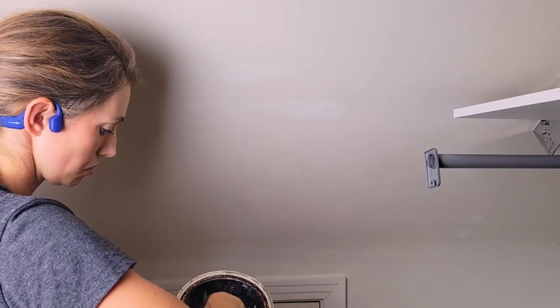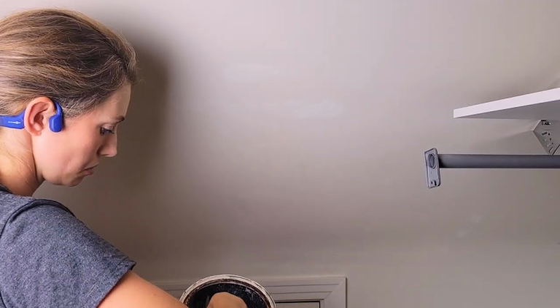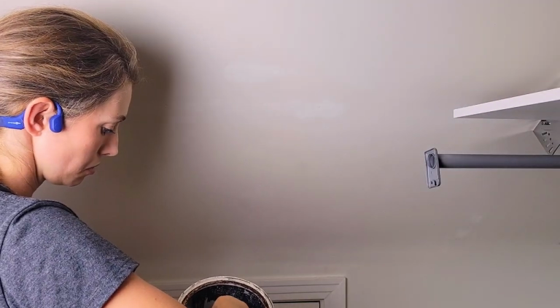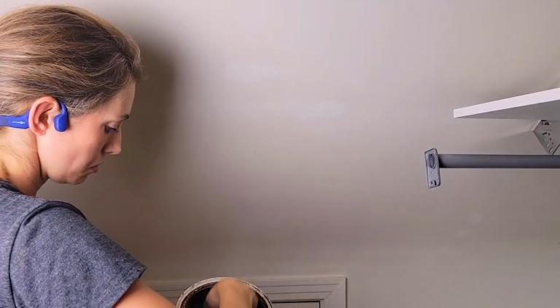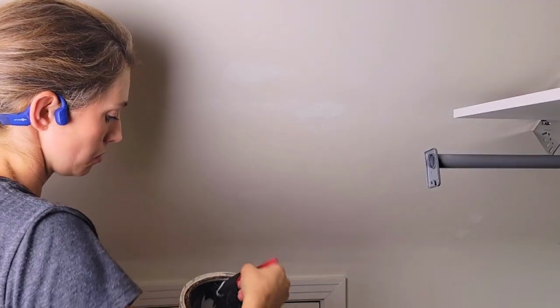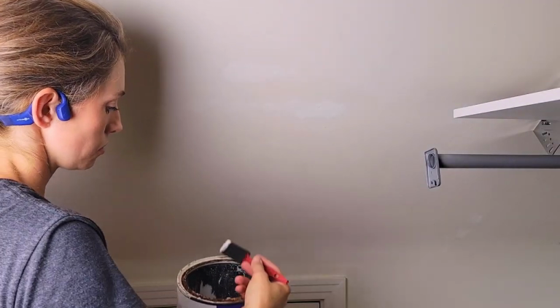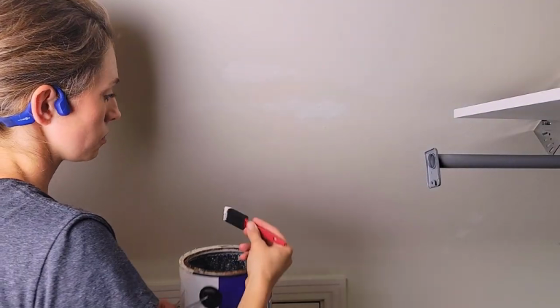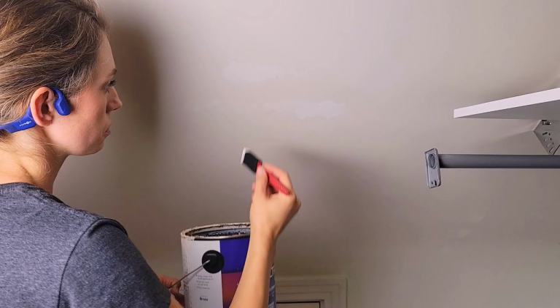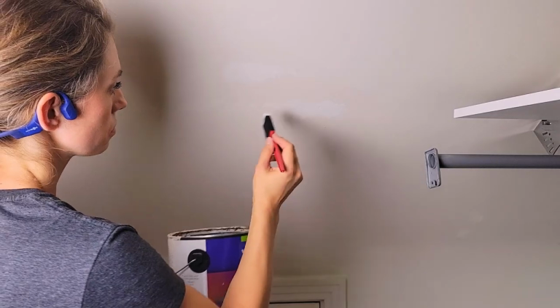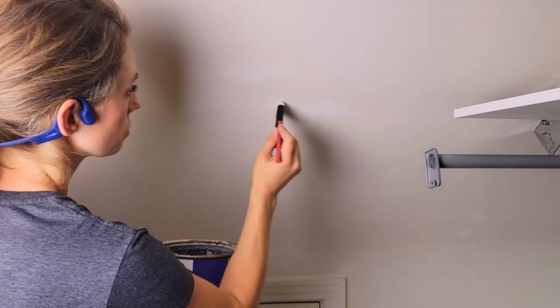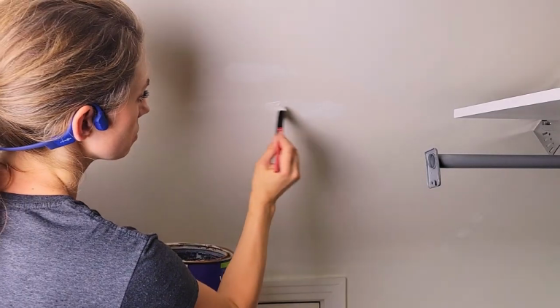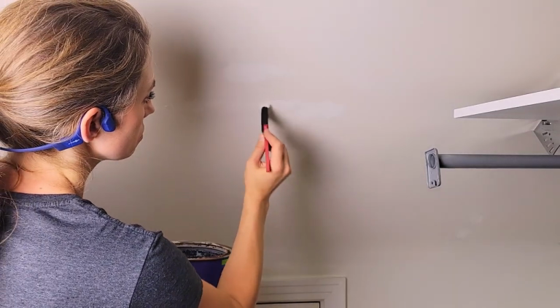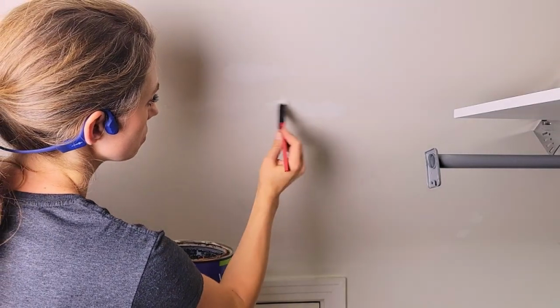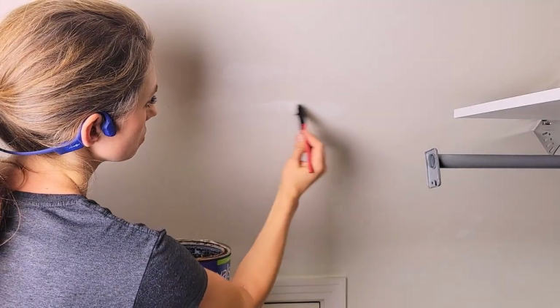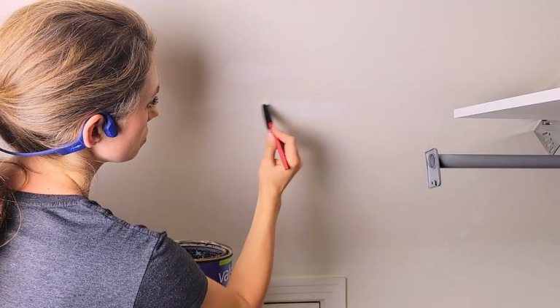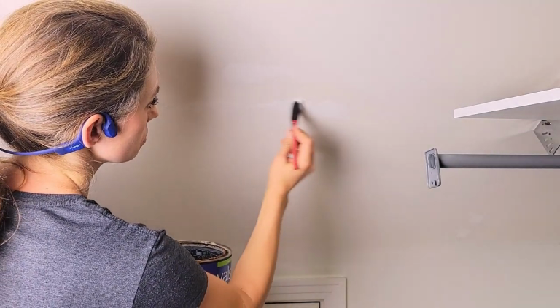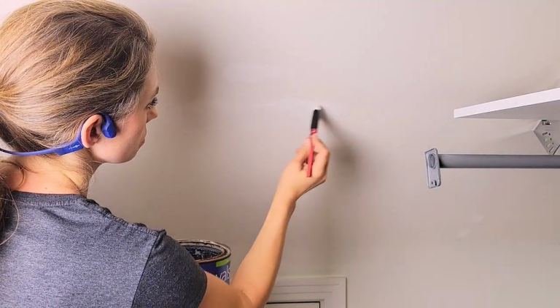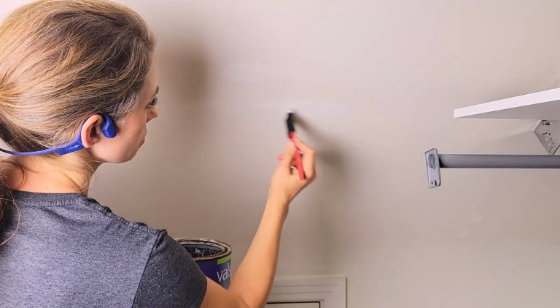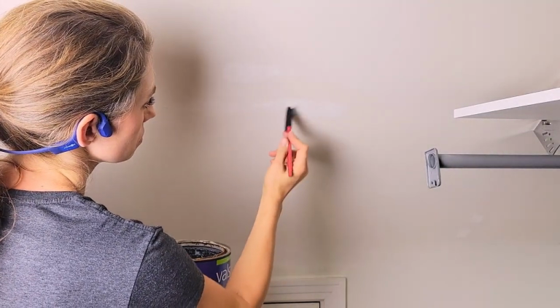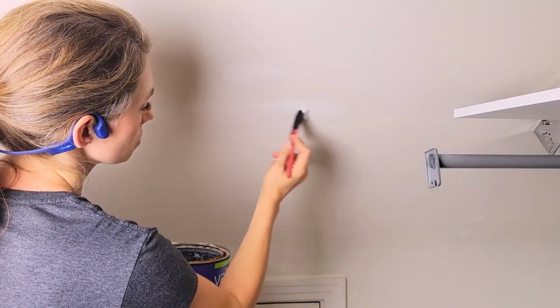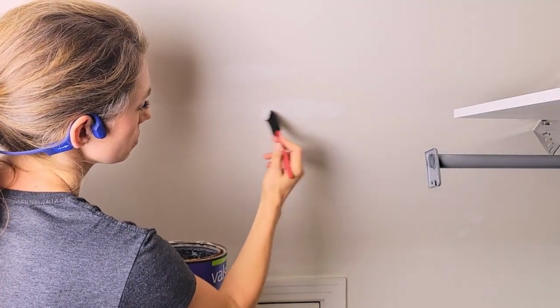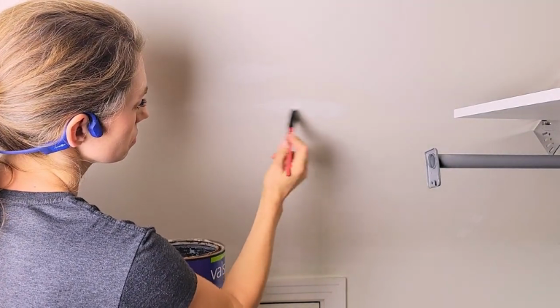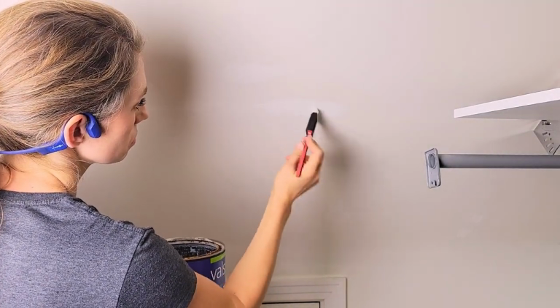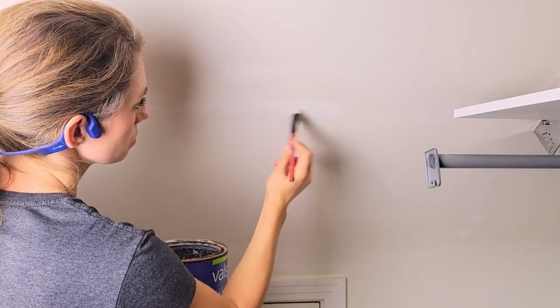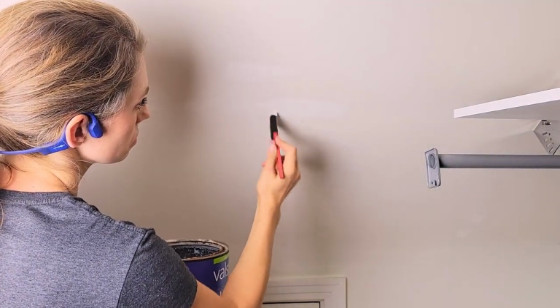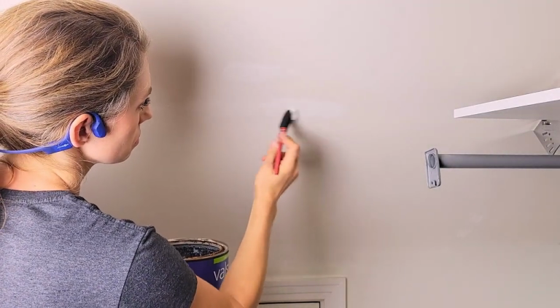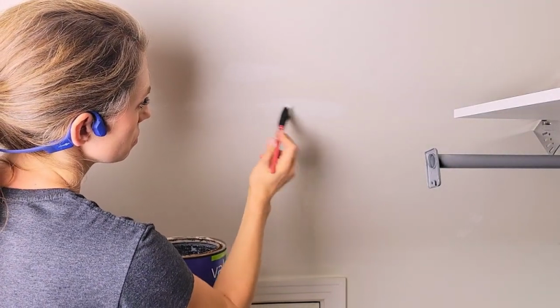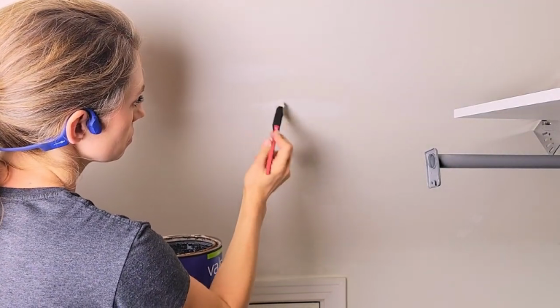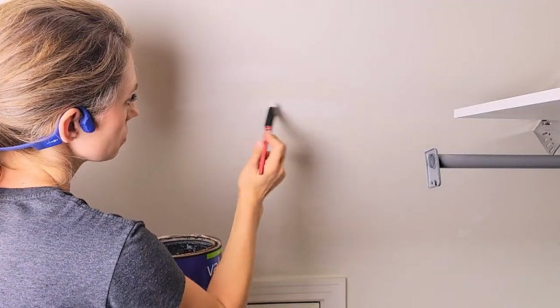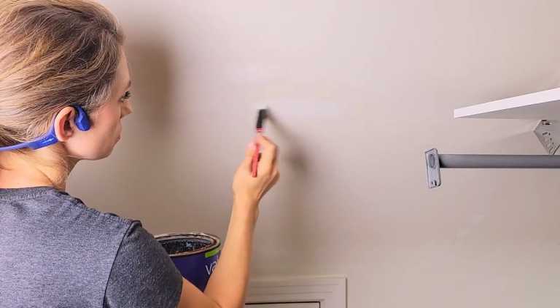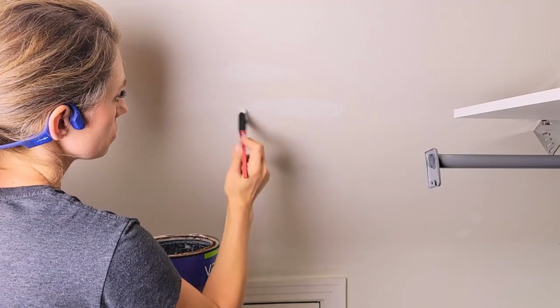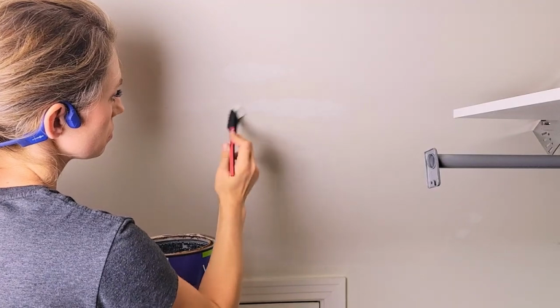The last hard thing I have left to do is replace the light fixture before I can start bringing everything in. But other than that it's pretty much done.